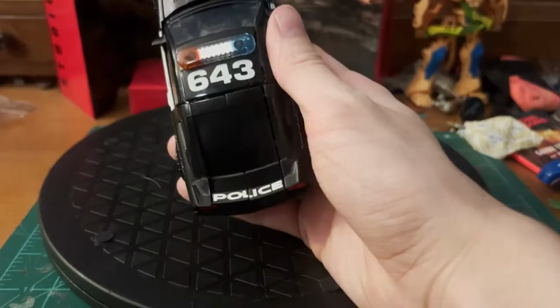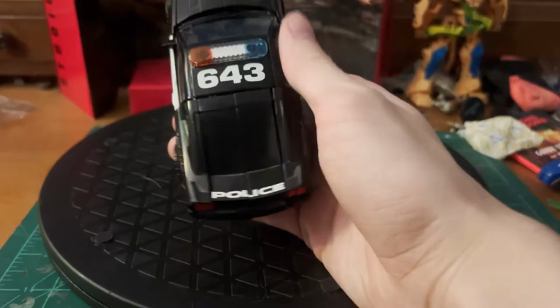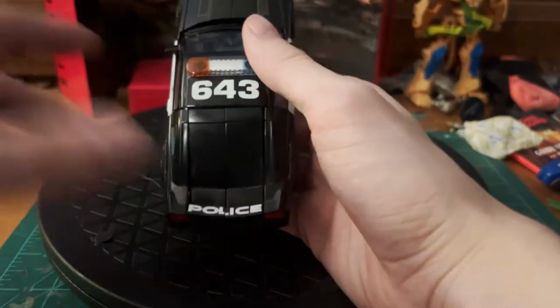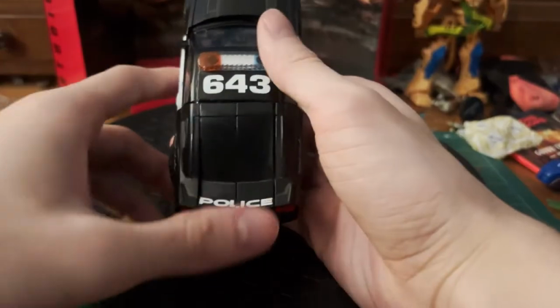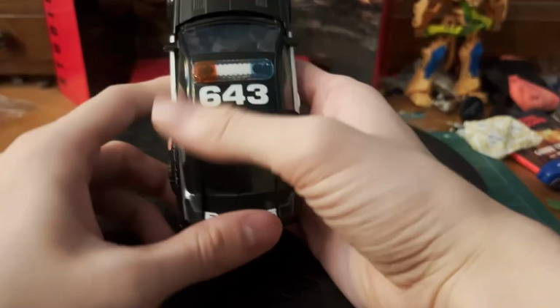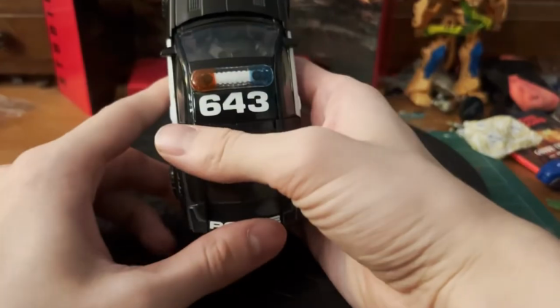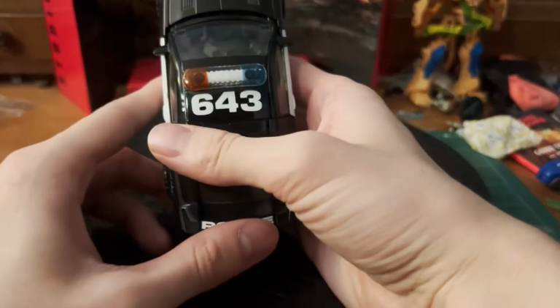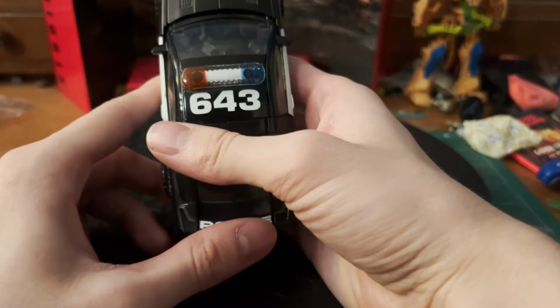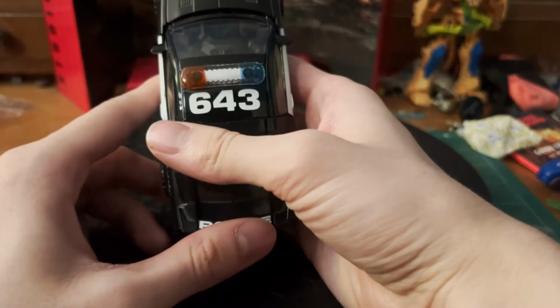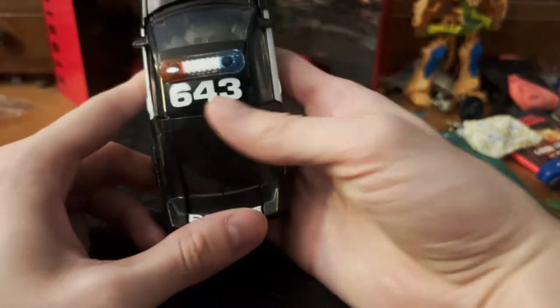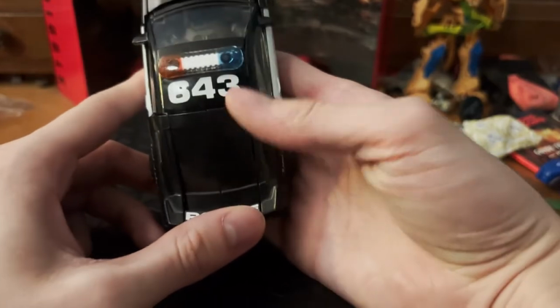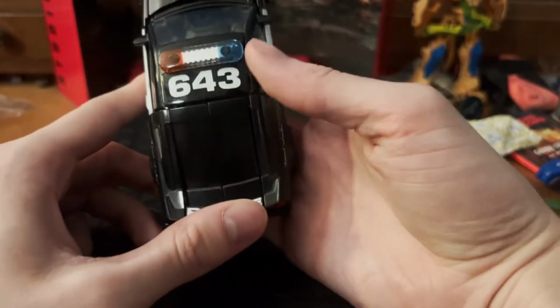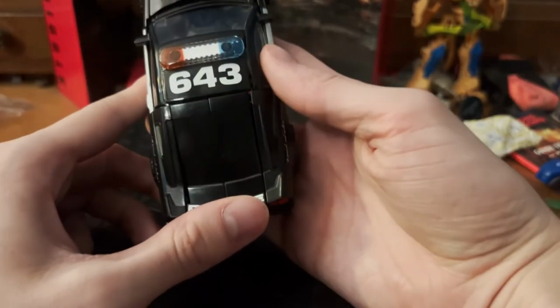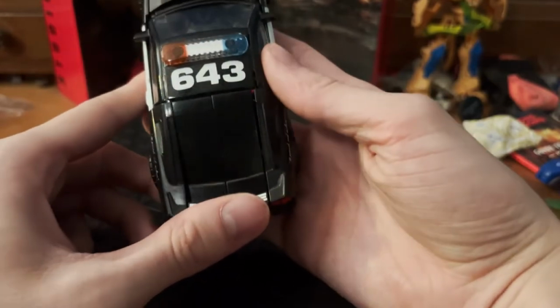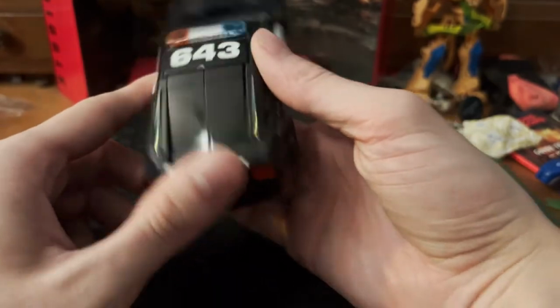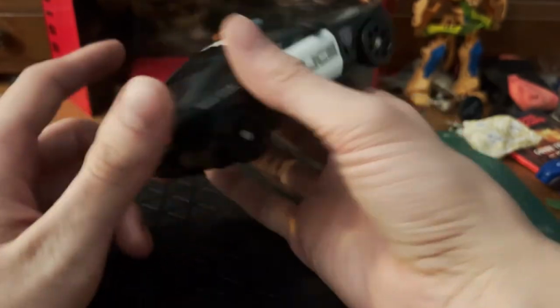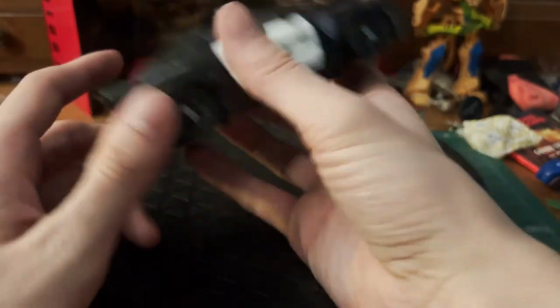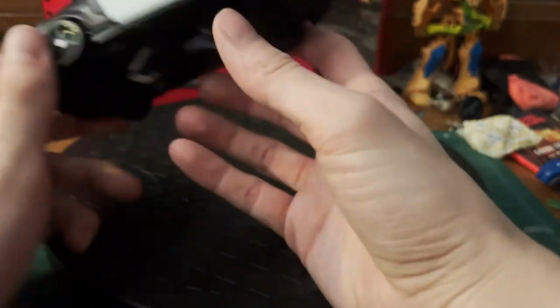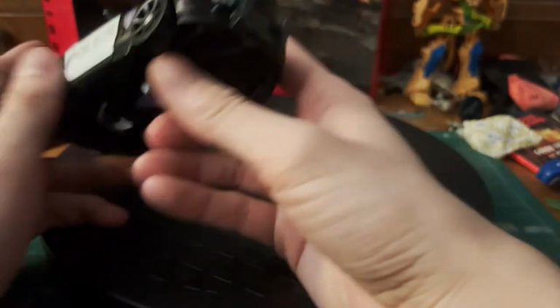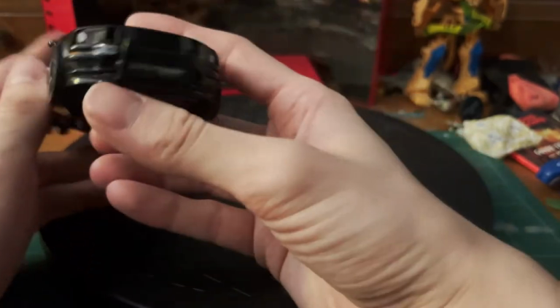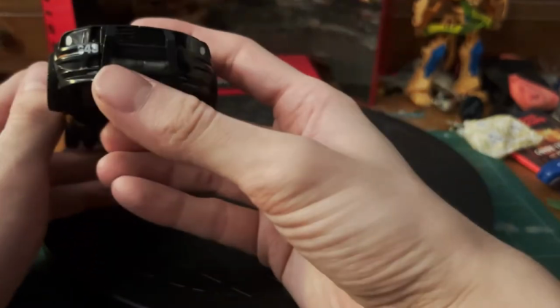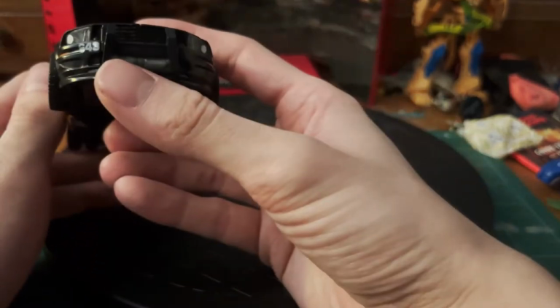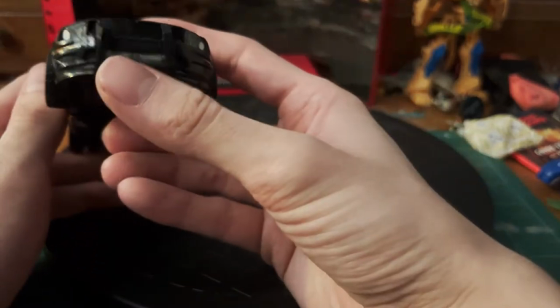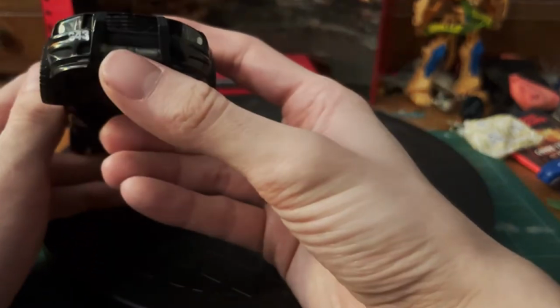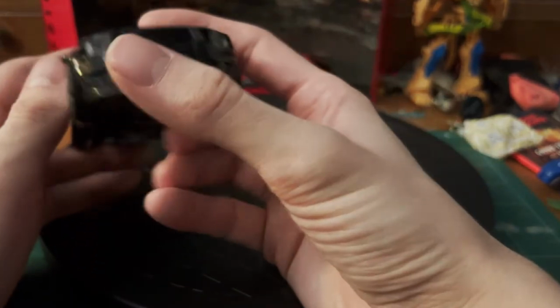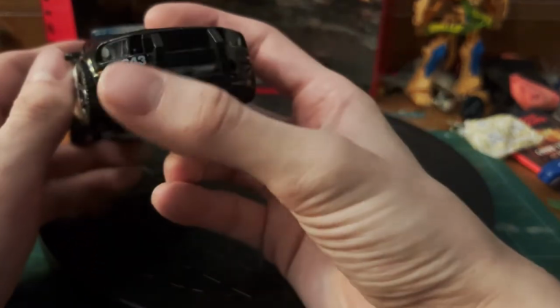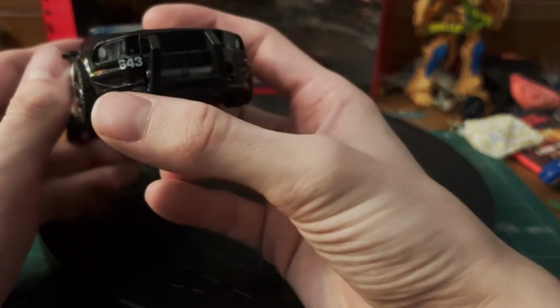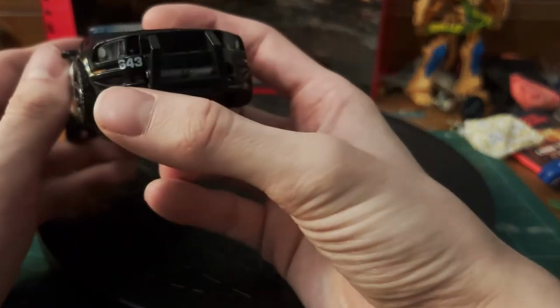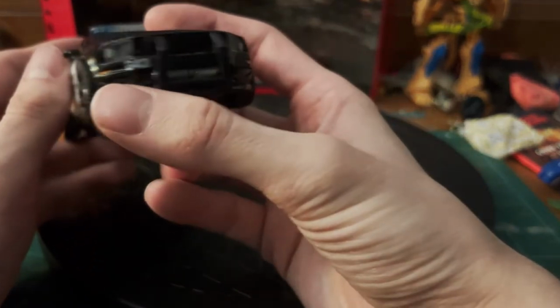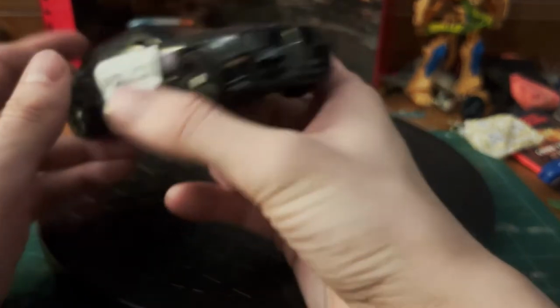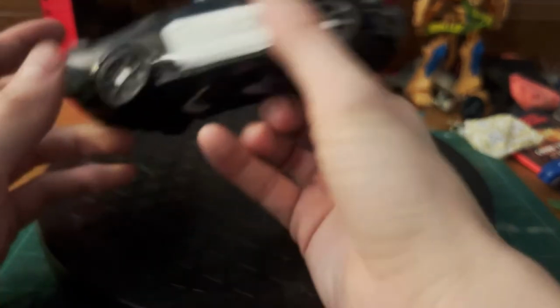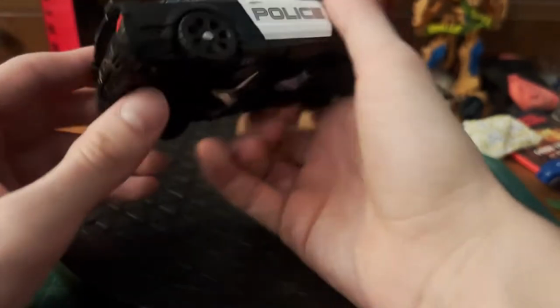And the ever-so-iconic 'To Punish and Enslave' right there on the rear fender. Some other details include the 643 car number right there at the roof, as well as right here at the front.